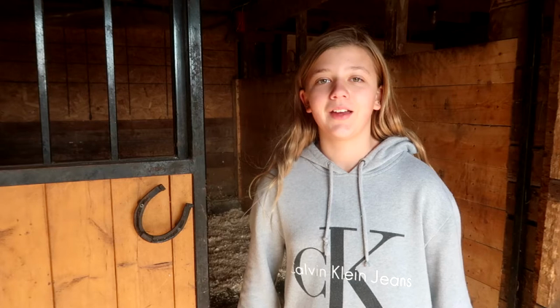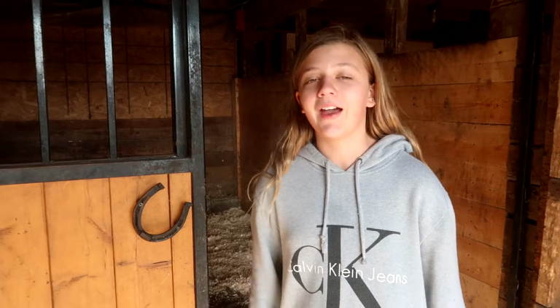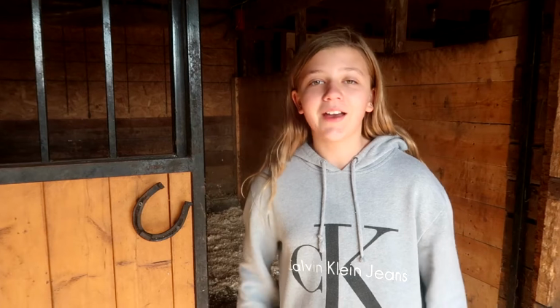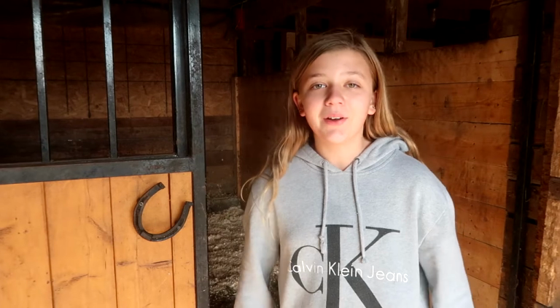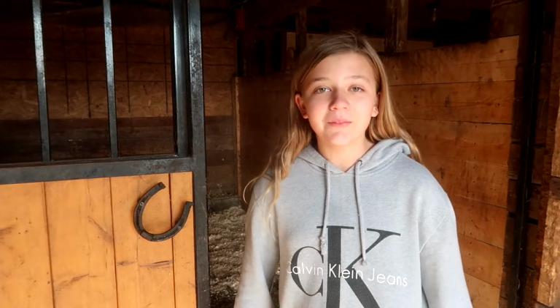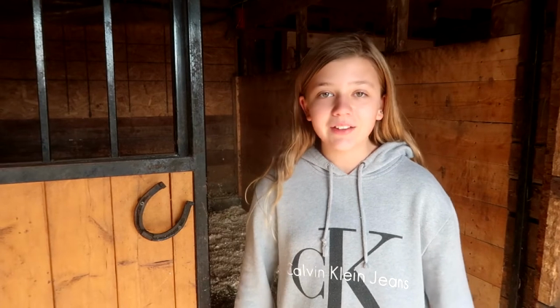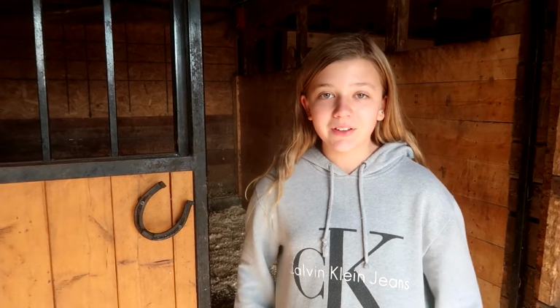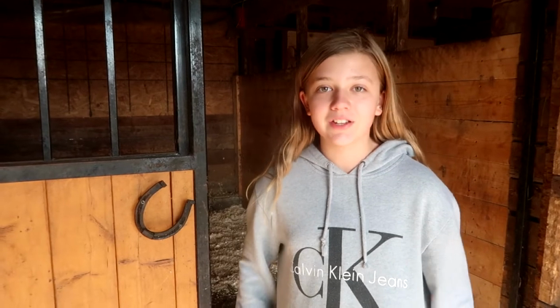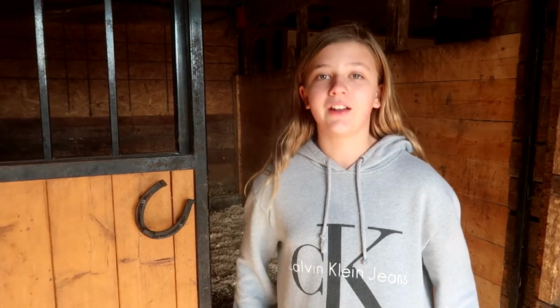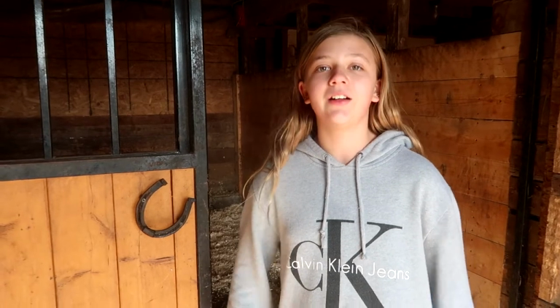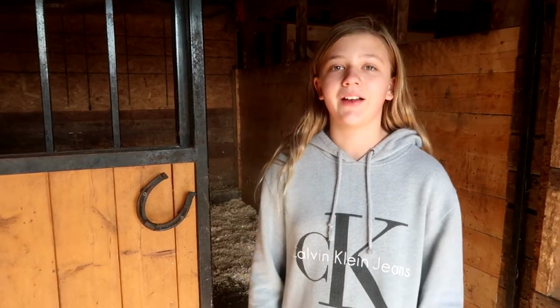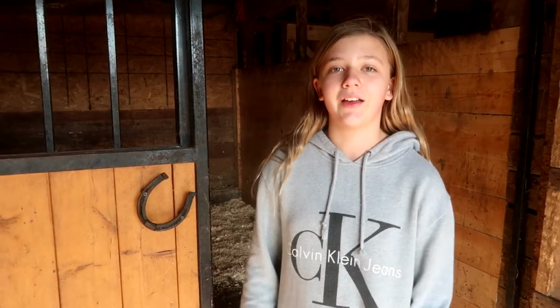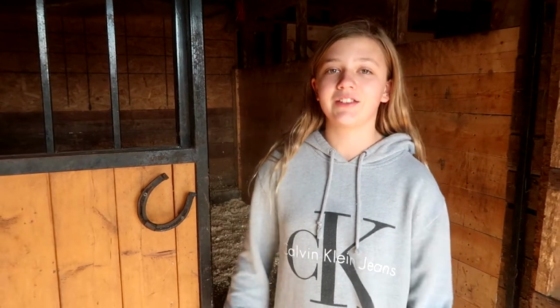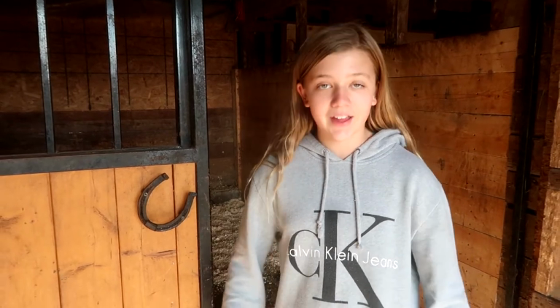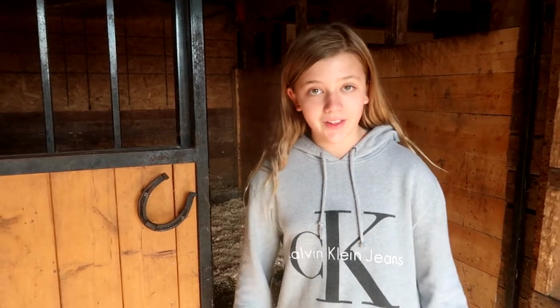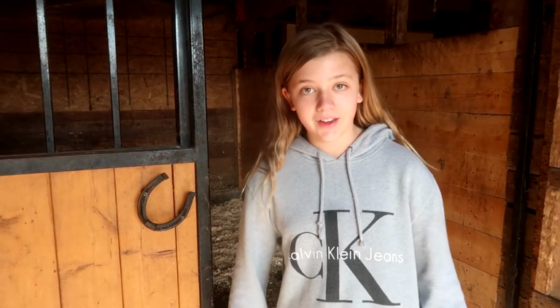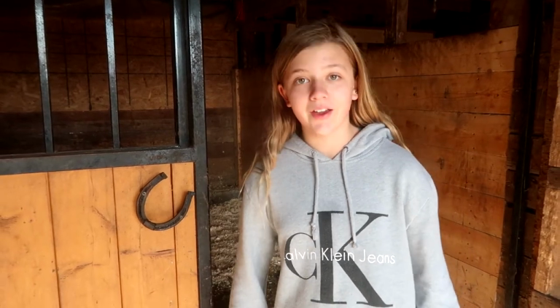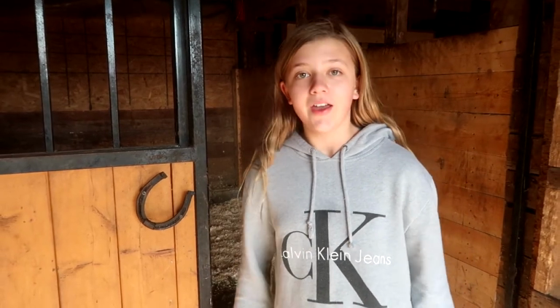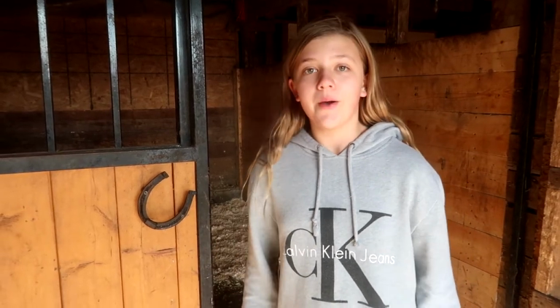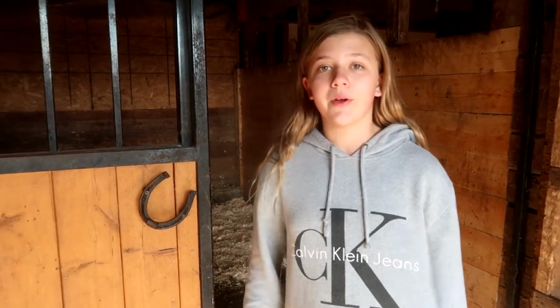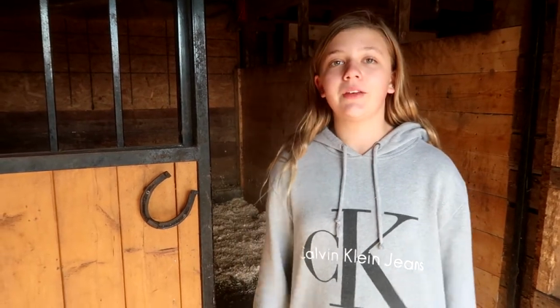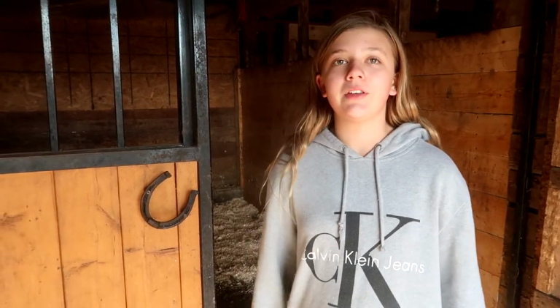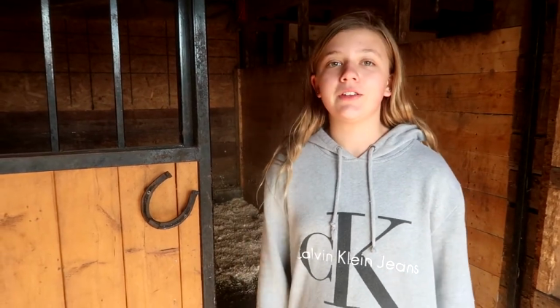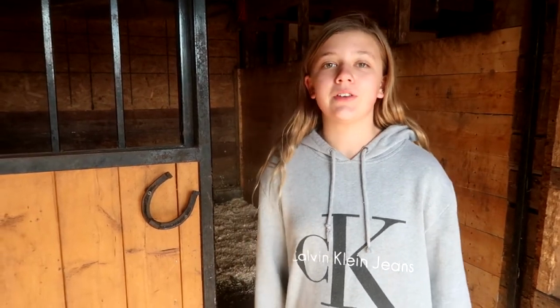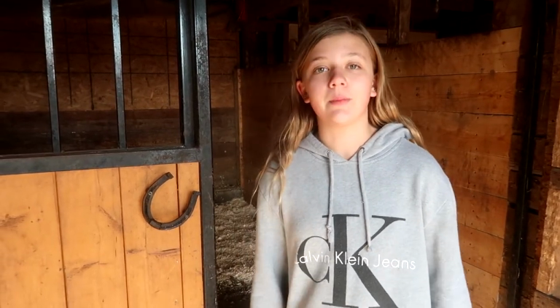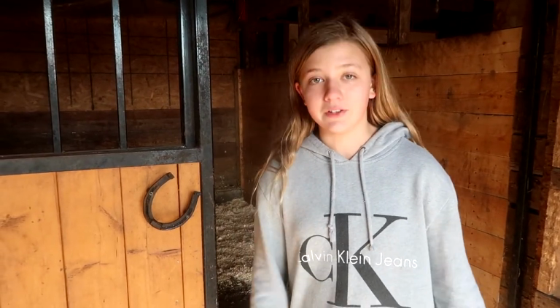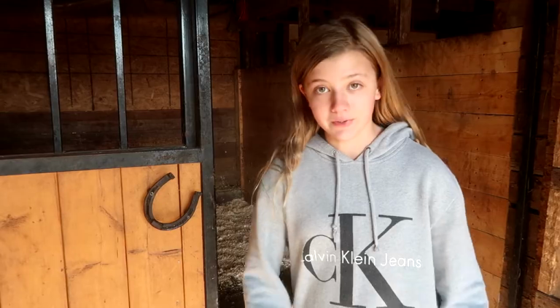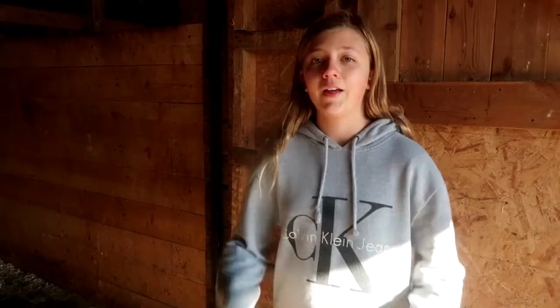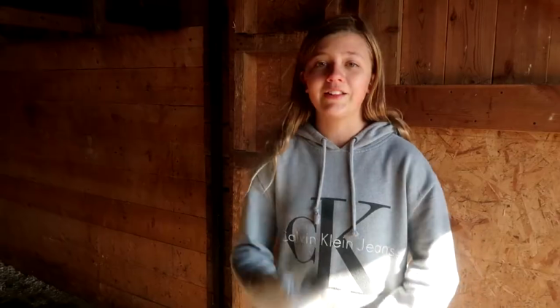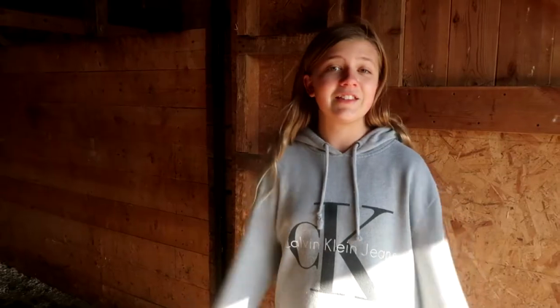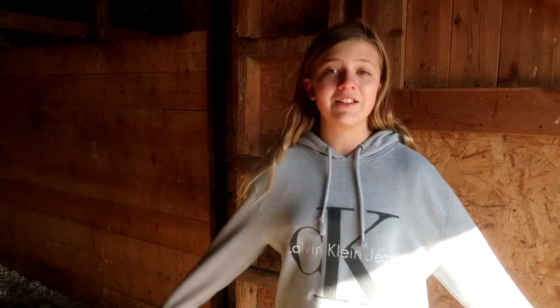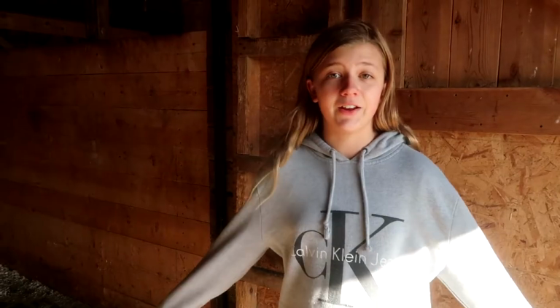Hi guys, welcome back to my channel. It's Shayla here. We're going to be doing a barn tour. Let's get started.